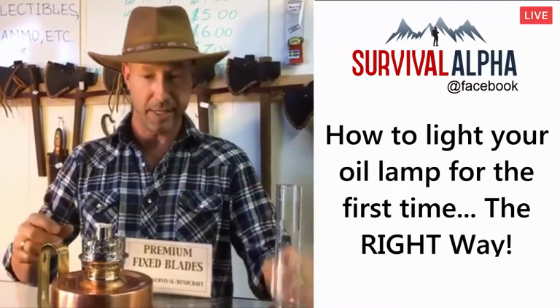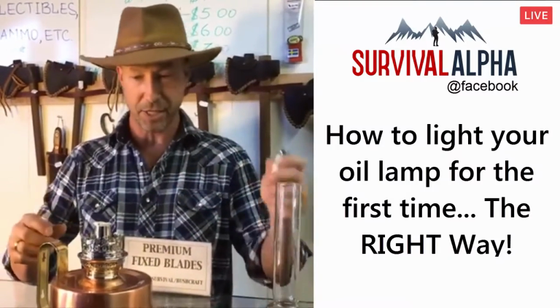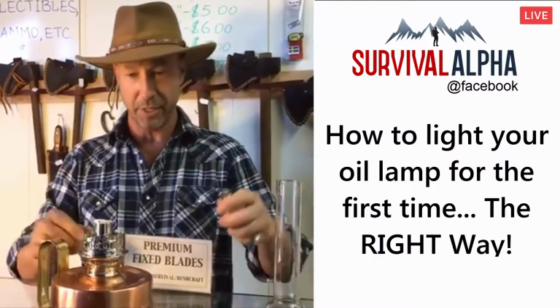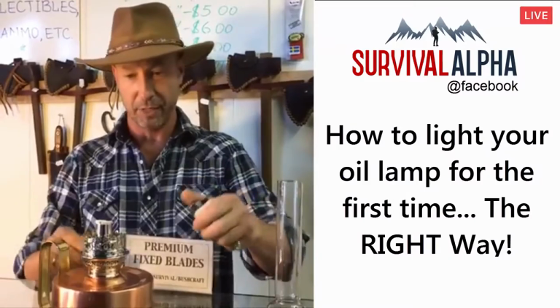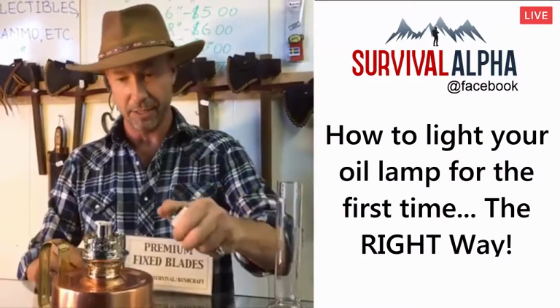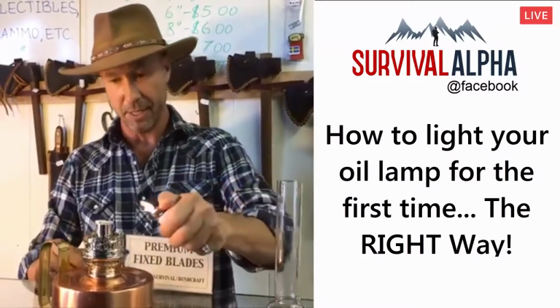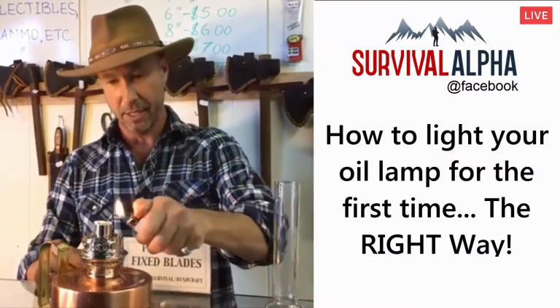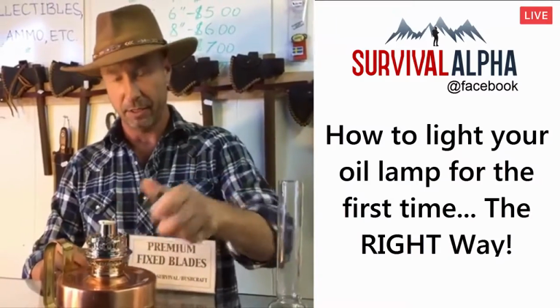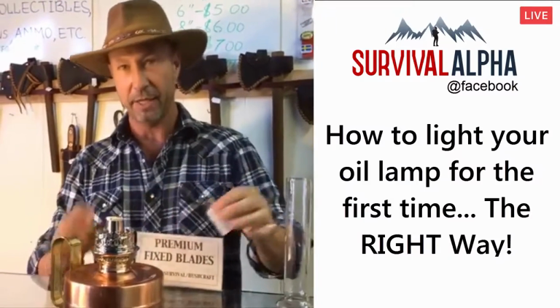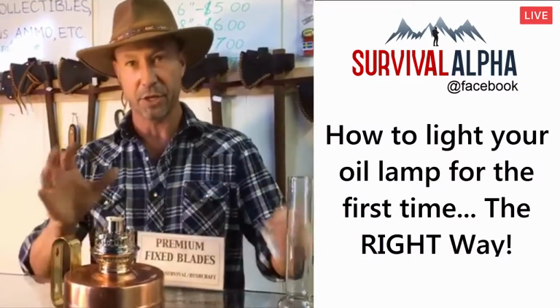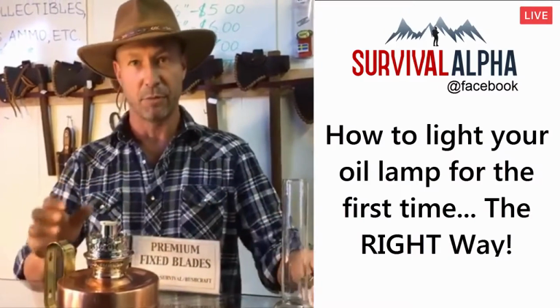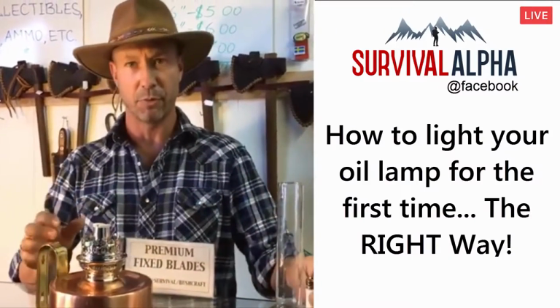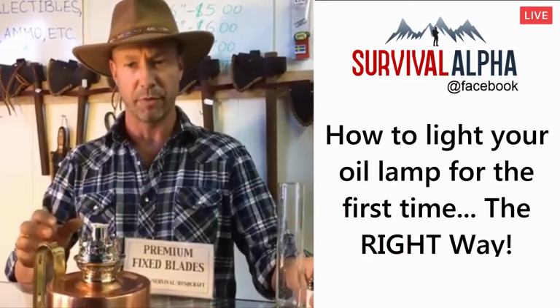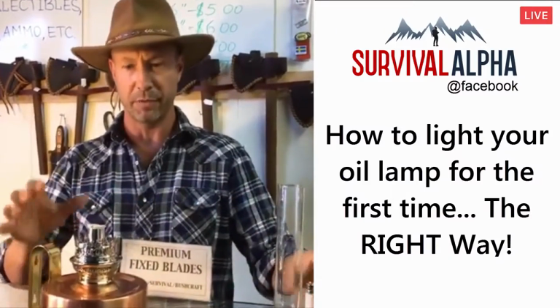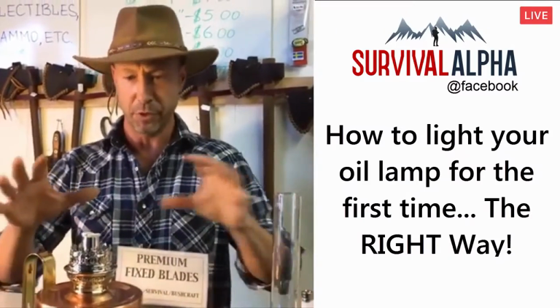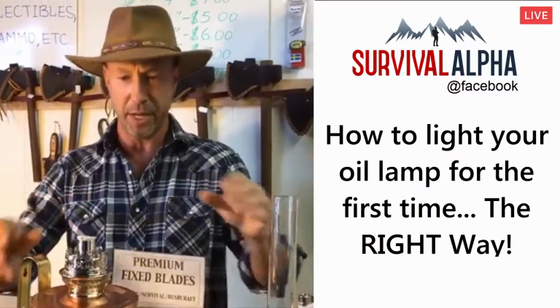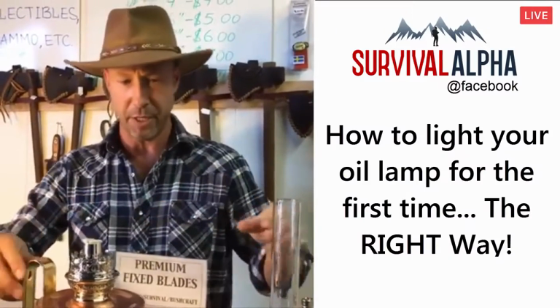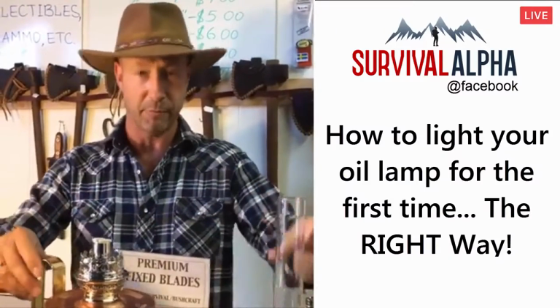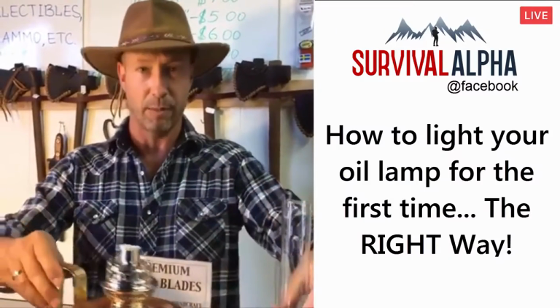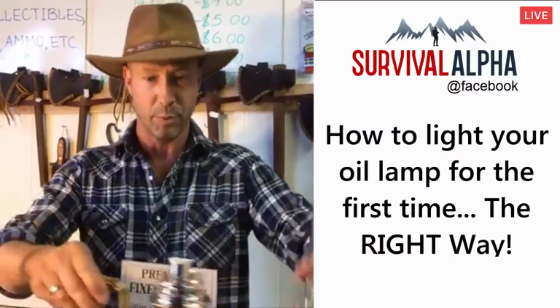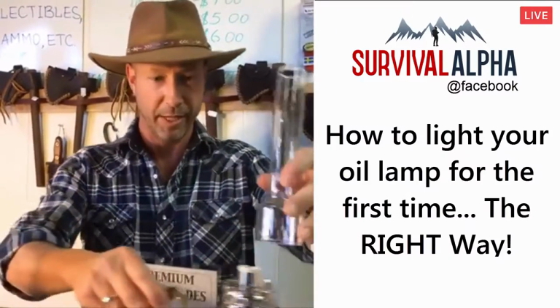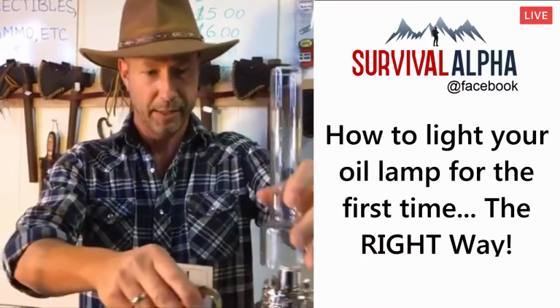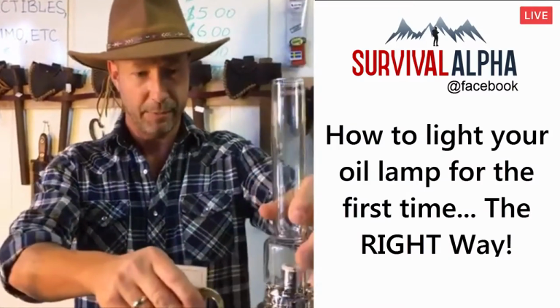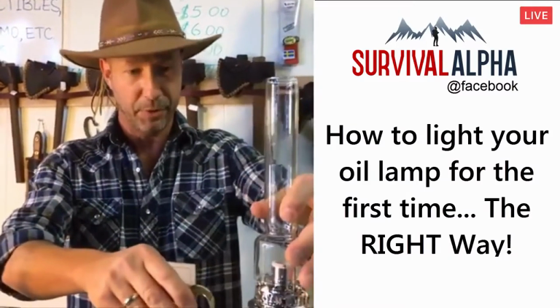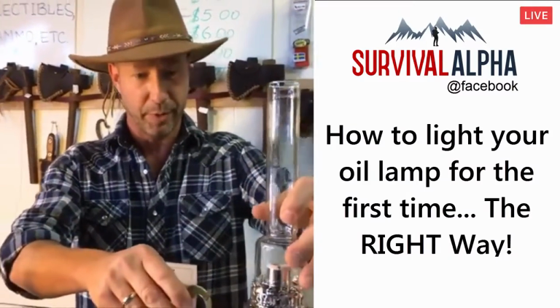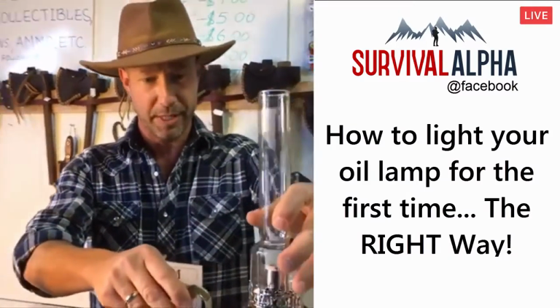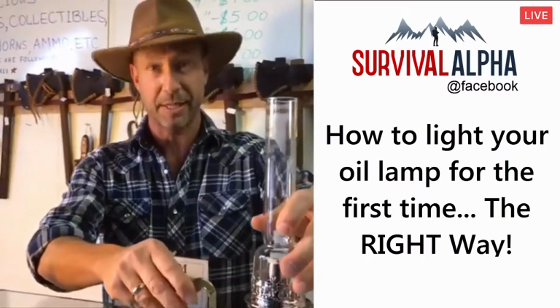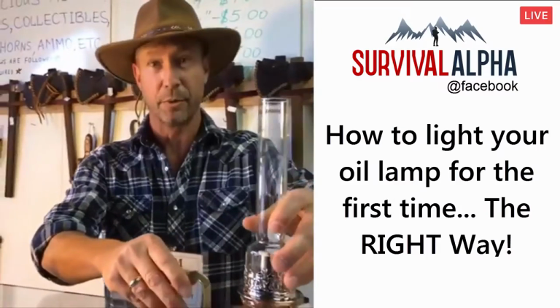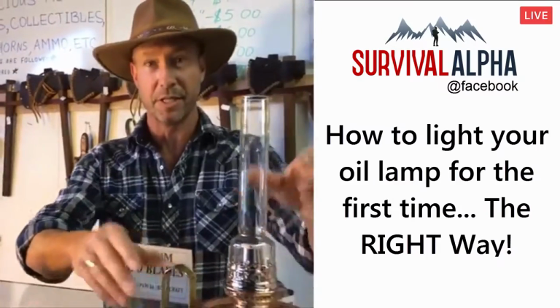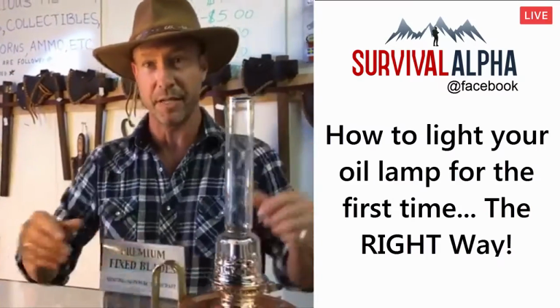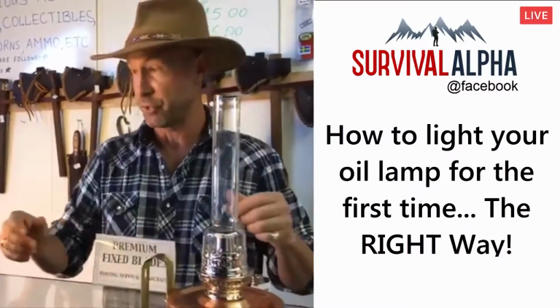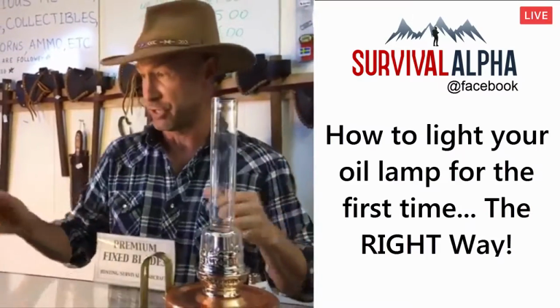The next day when you go to light this thing, you light it, it's going to burn perfectly. If you don't do that, you could have problems with it. A lot of people don't realize that — they don't really say it in the instructions.